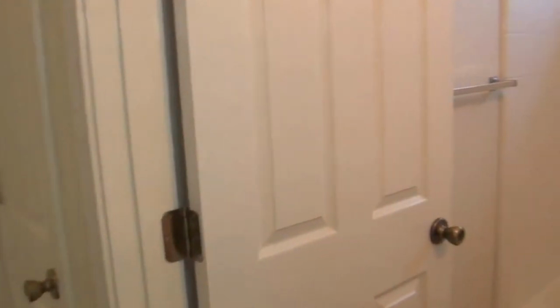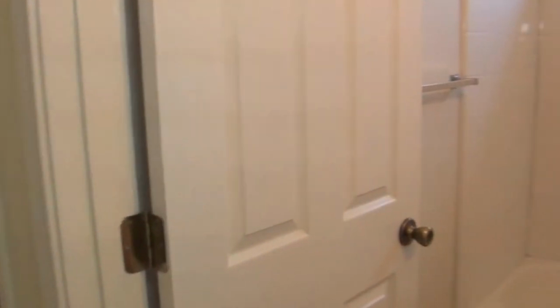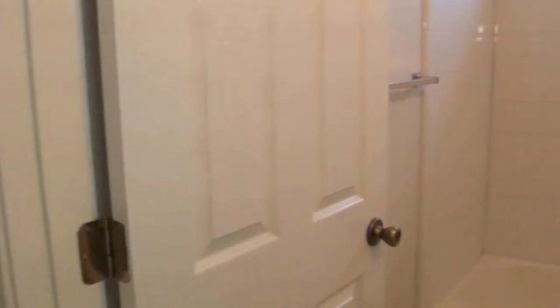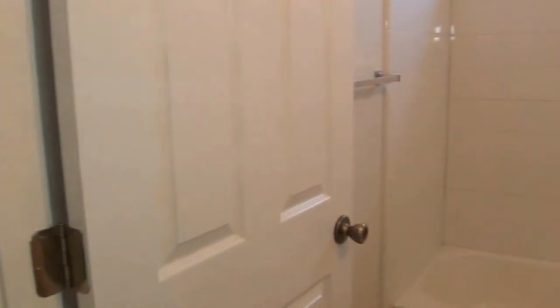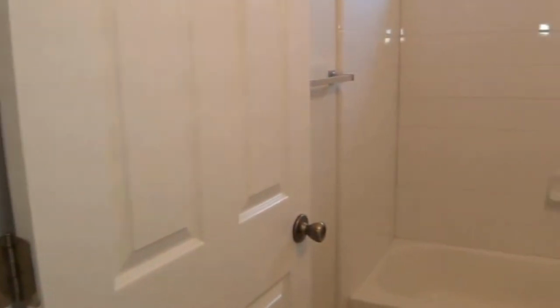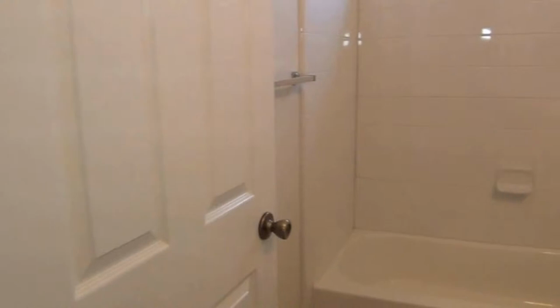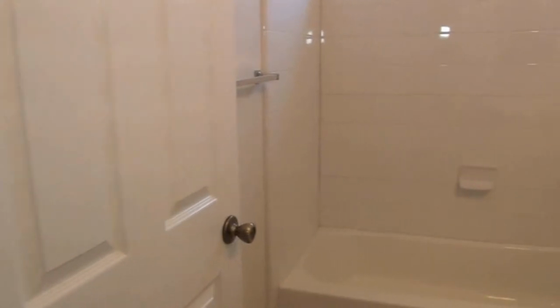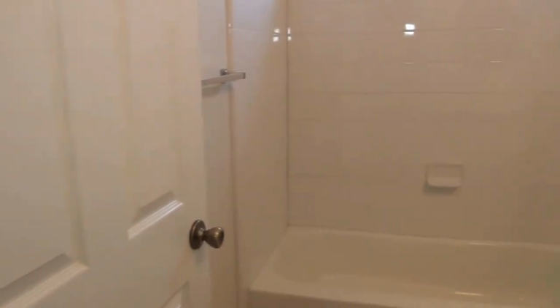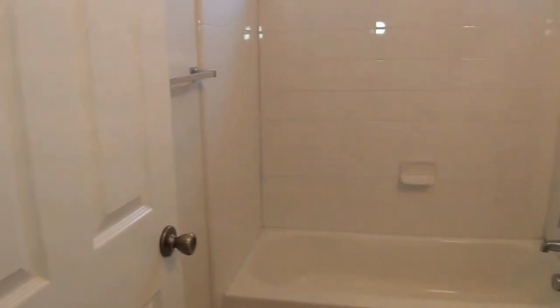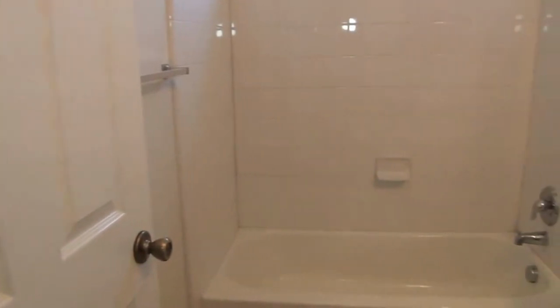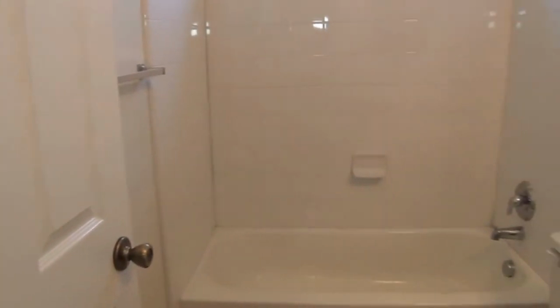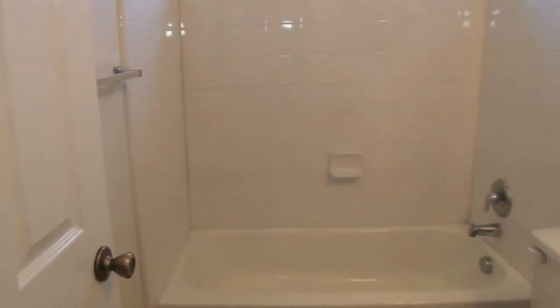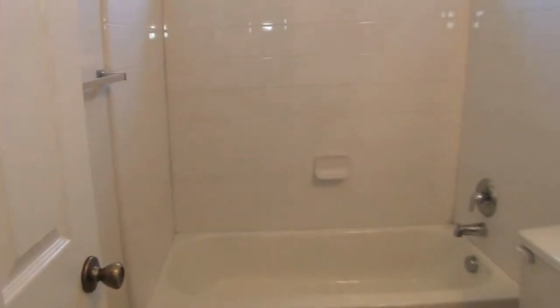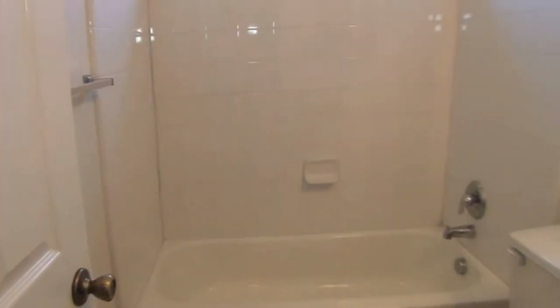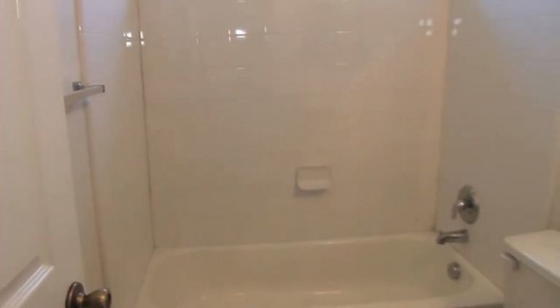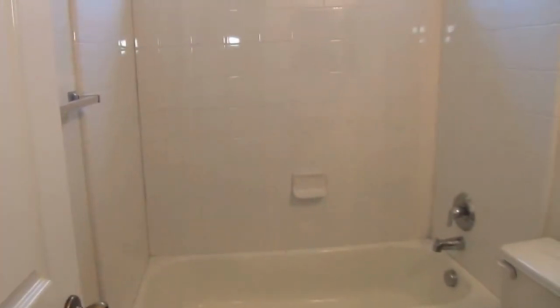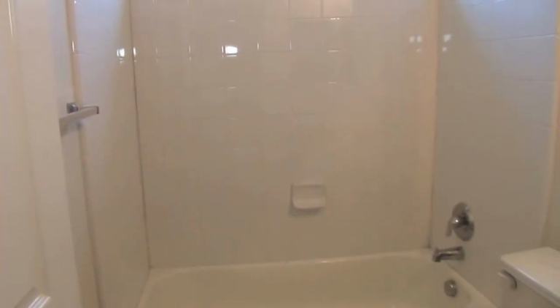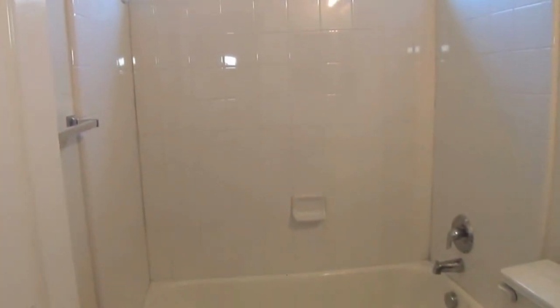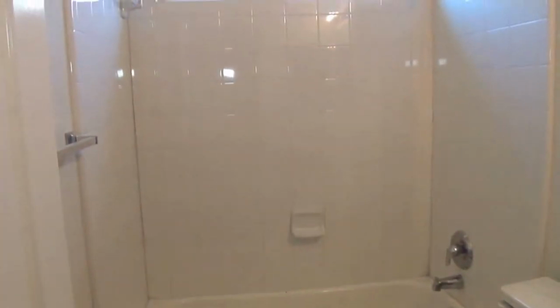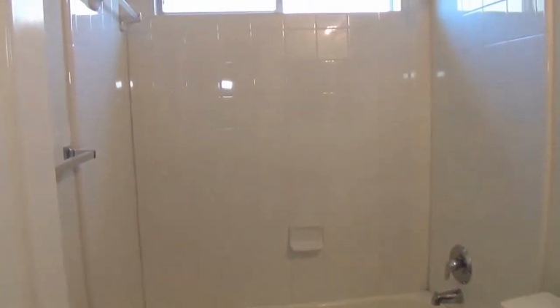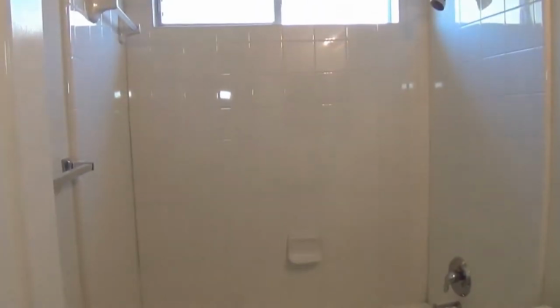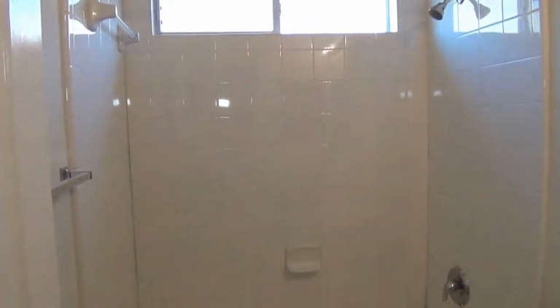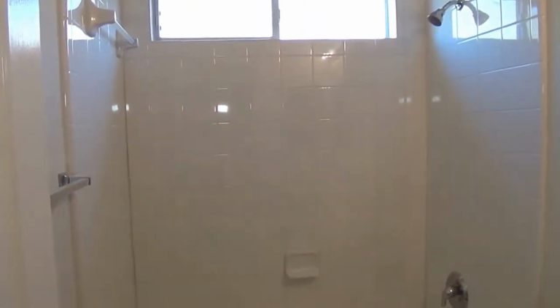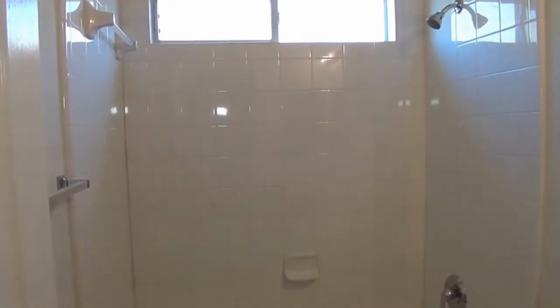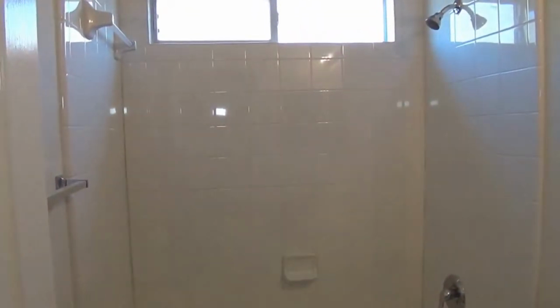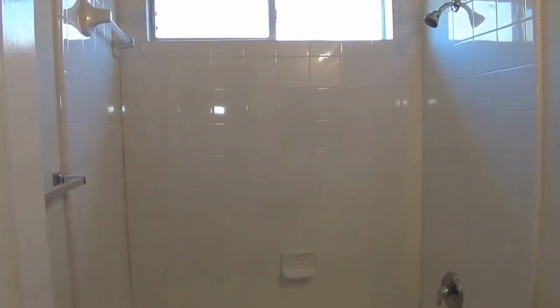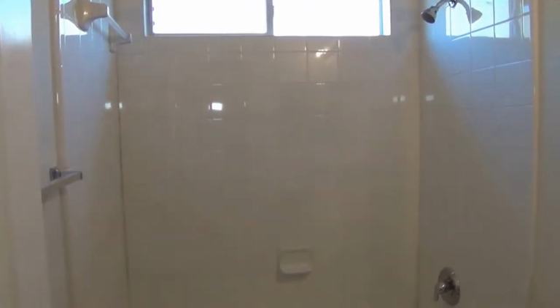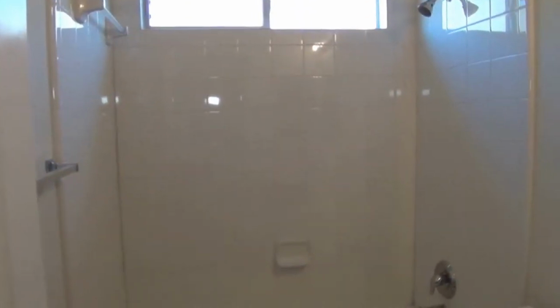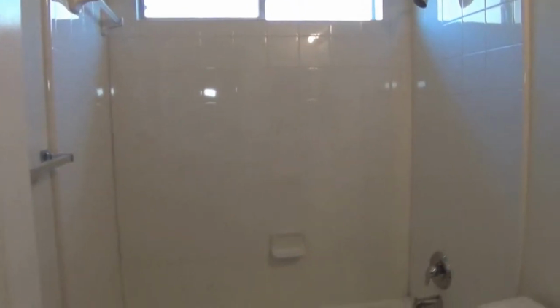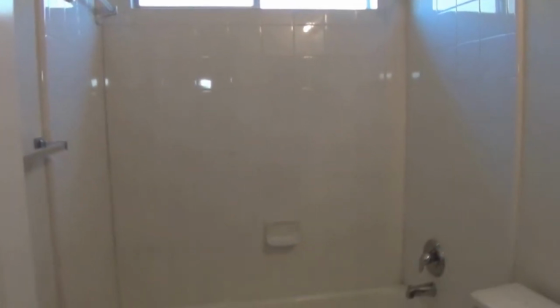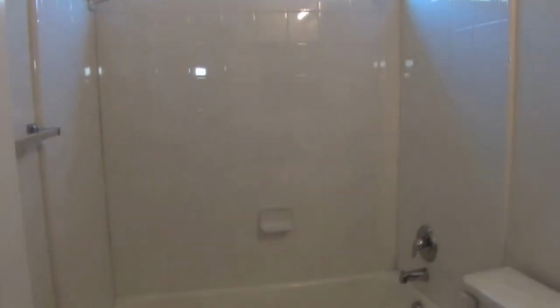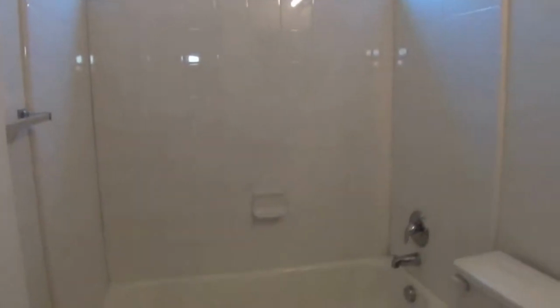Here we have the hall bath. We've got the tub-shower combination.